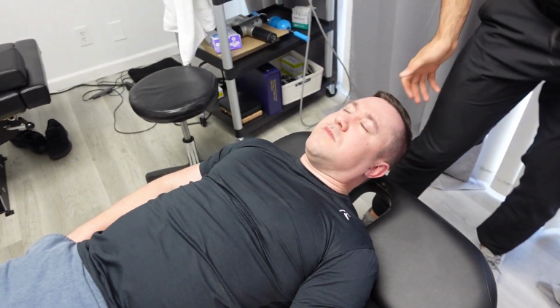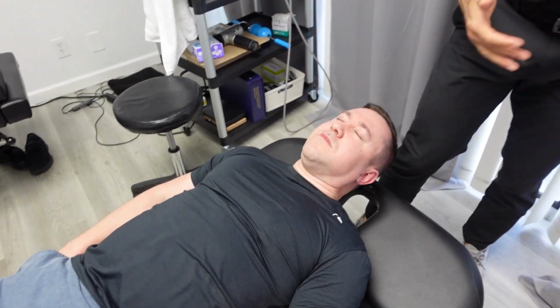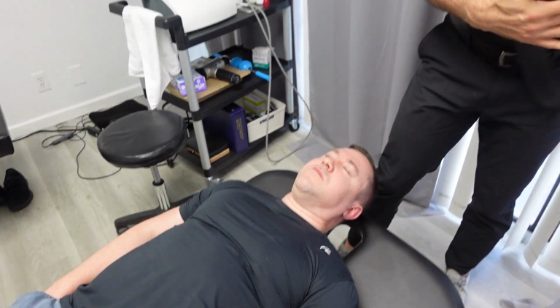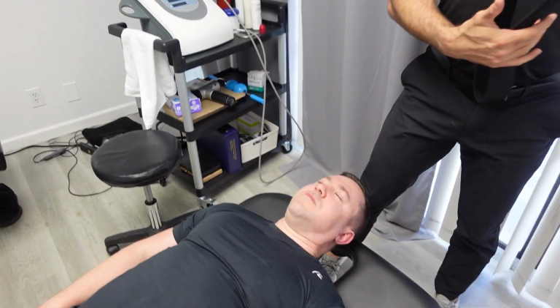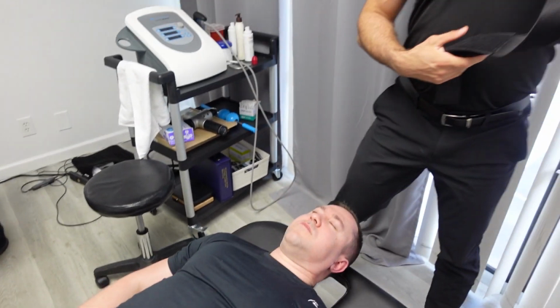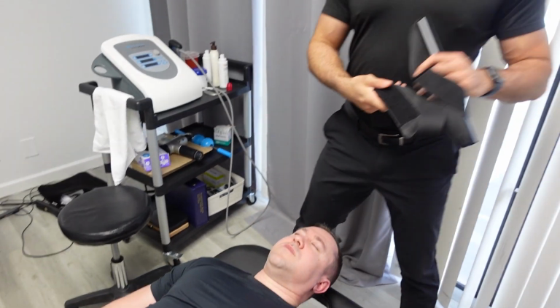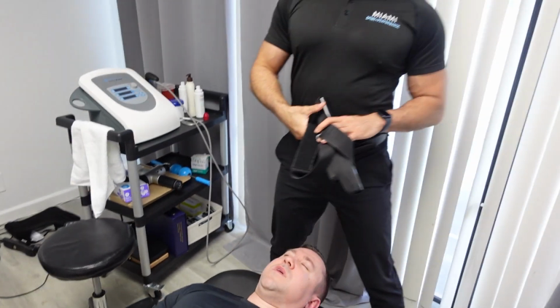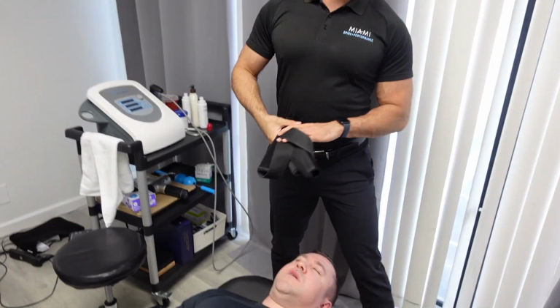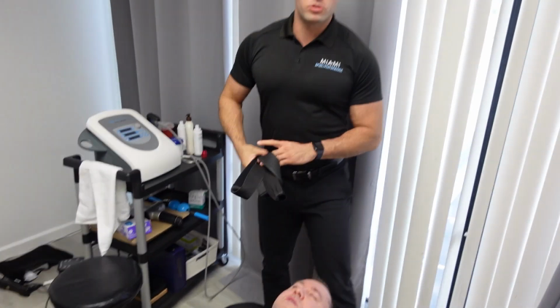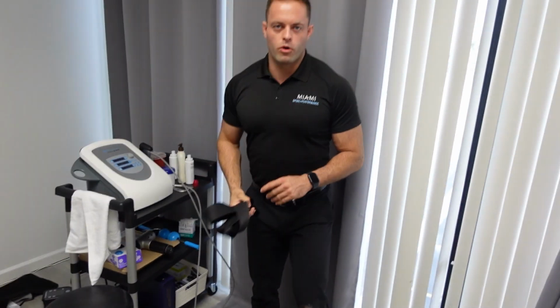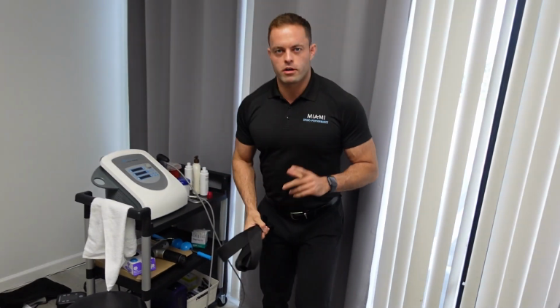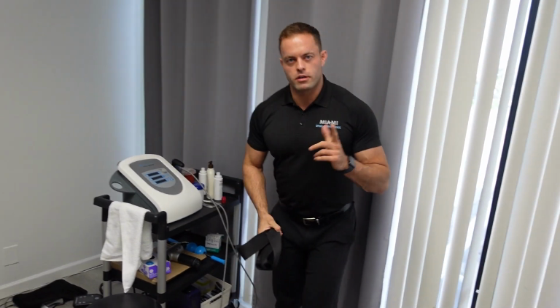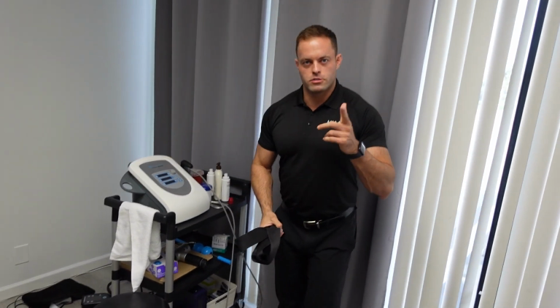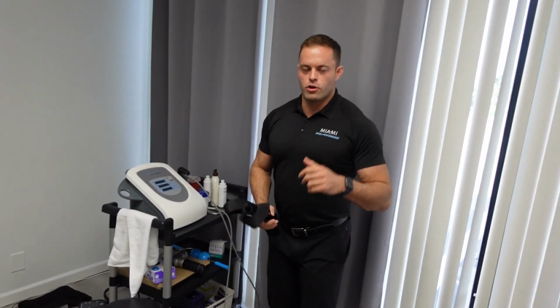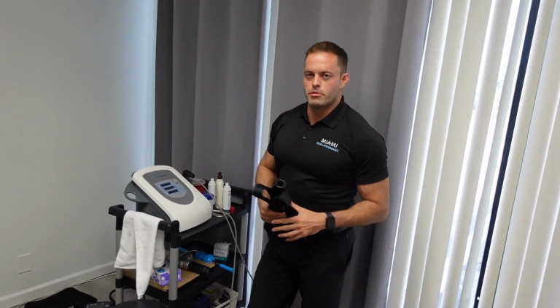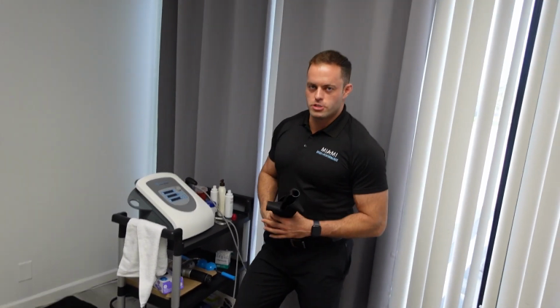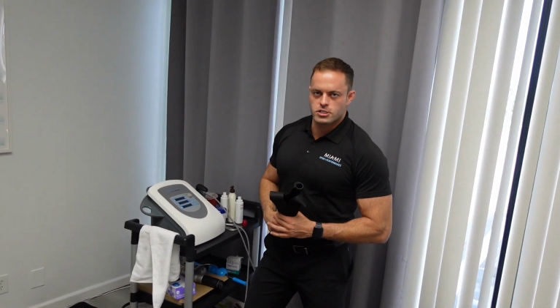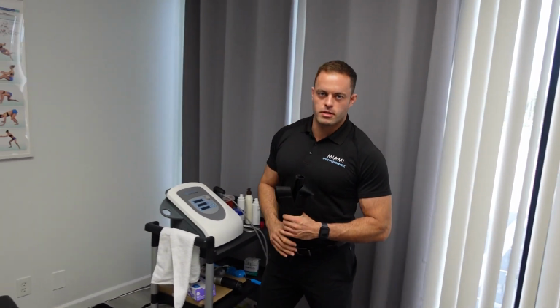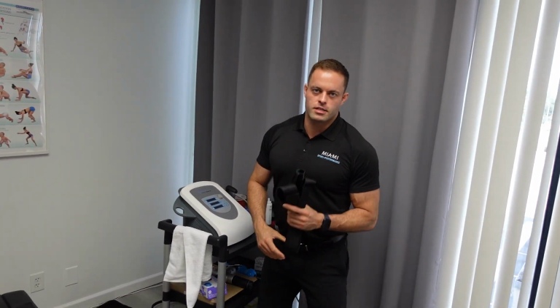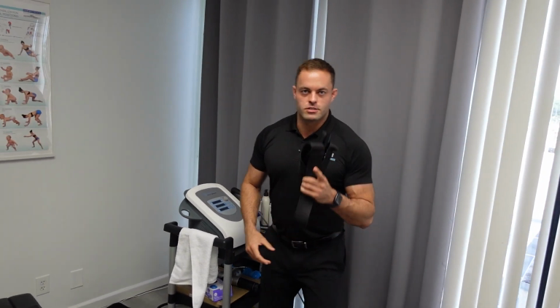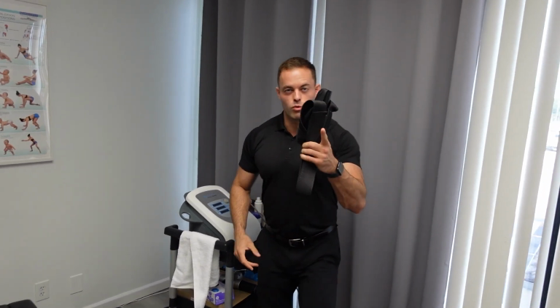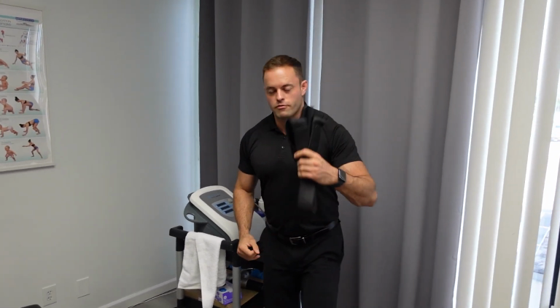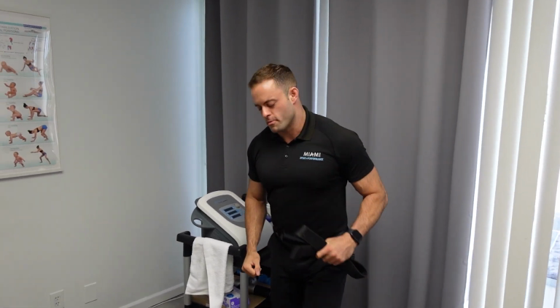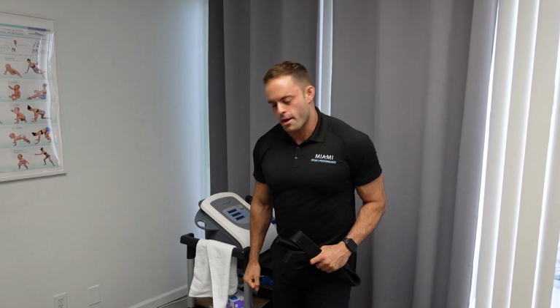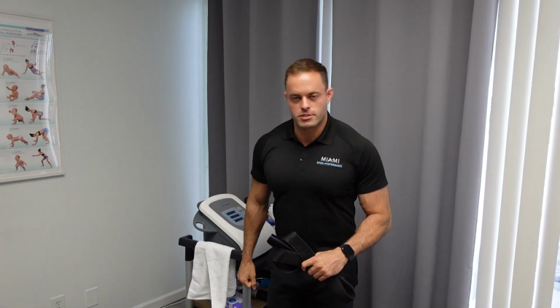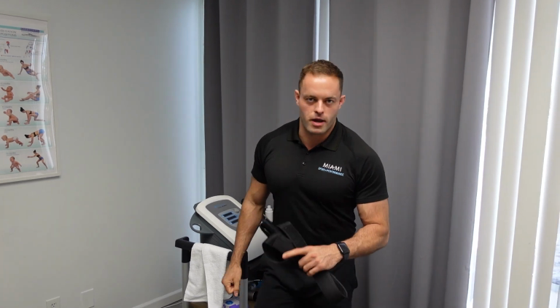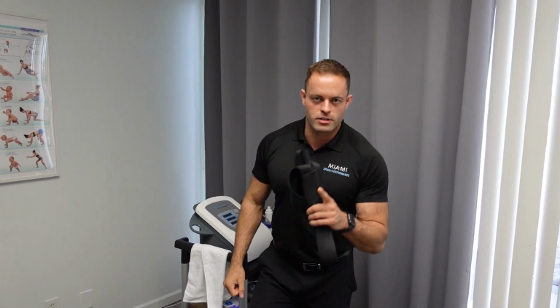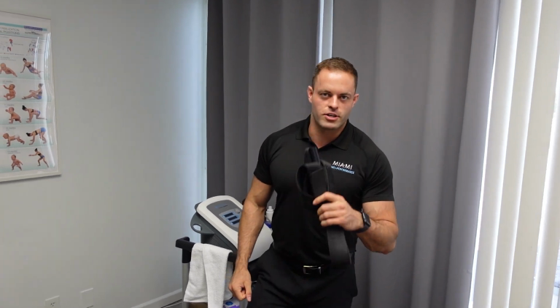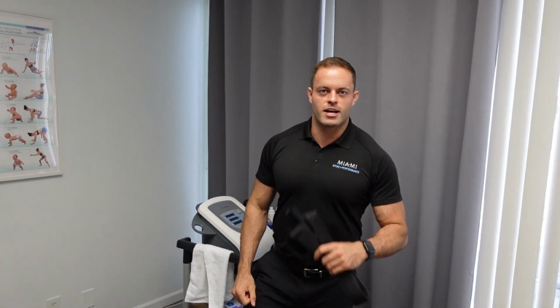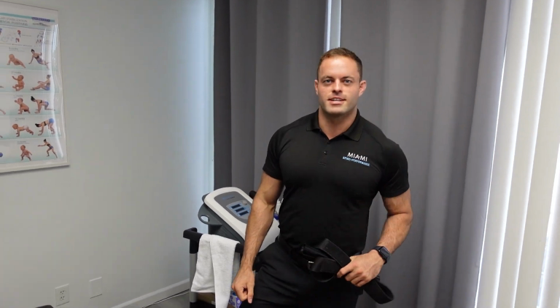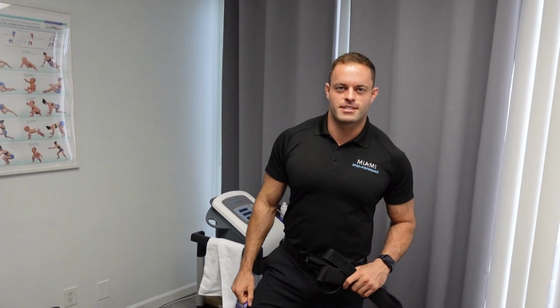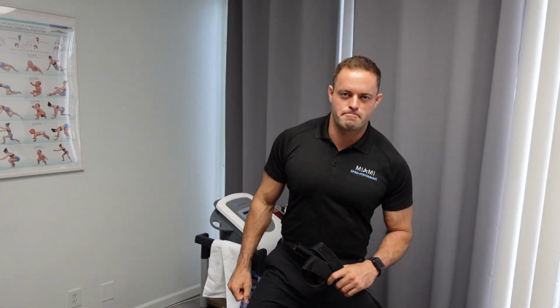There you have it — that's a post-work tune-up adjustment. This is Will from Miami Spine. I'll see you guys next time.